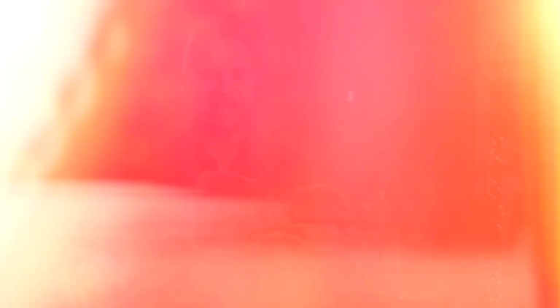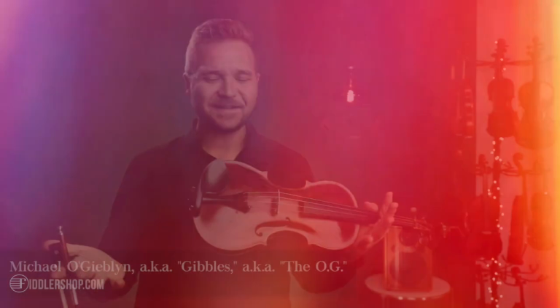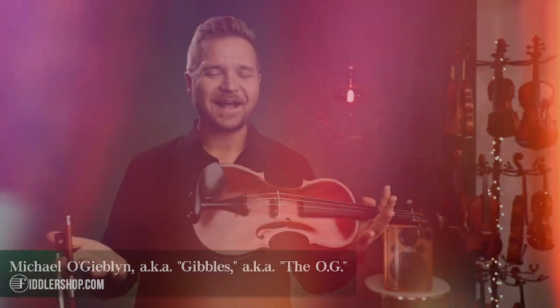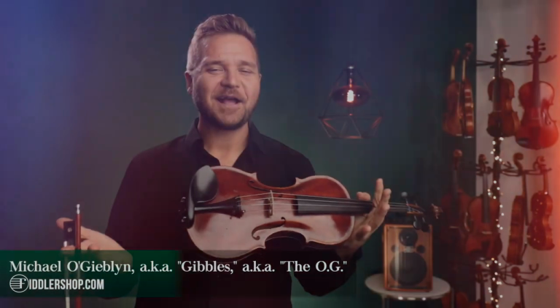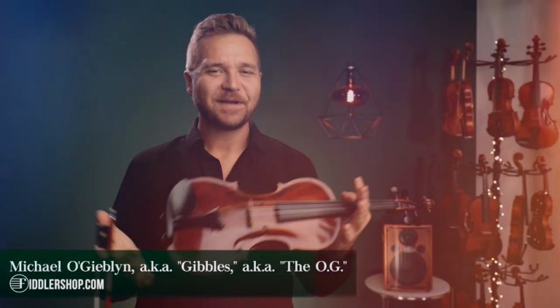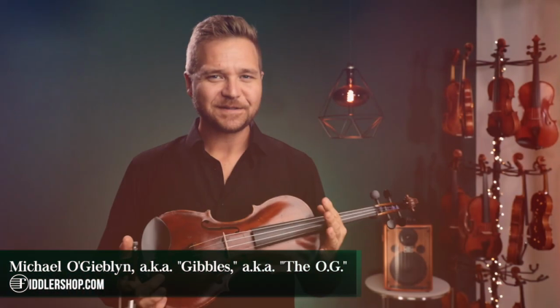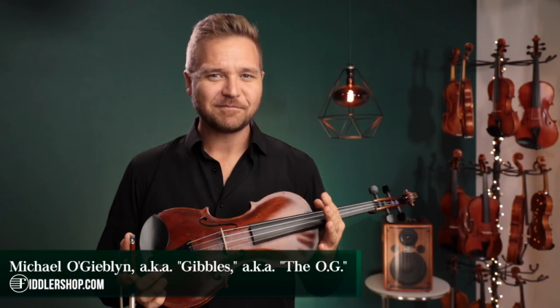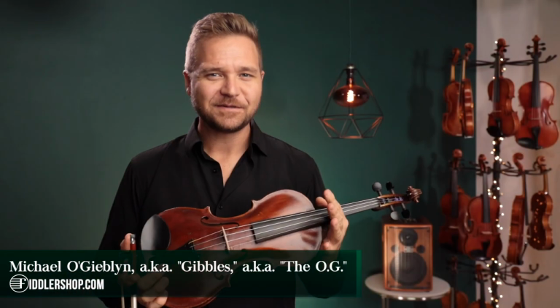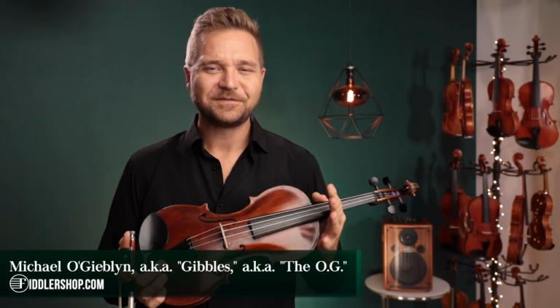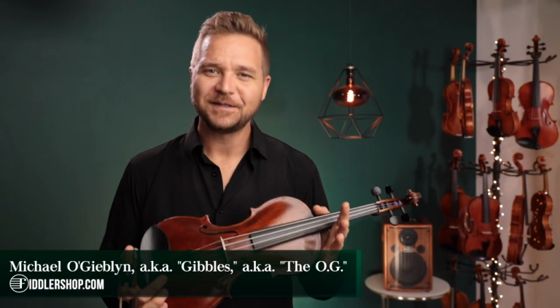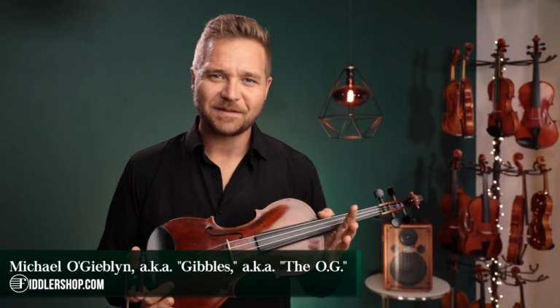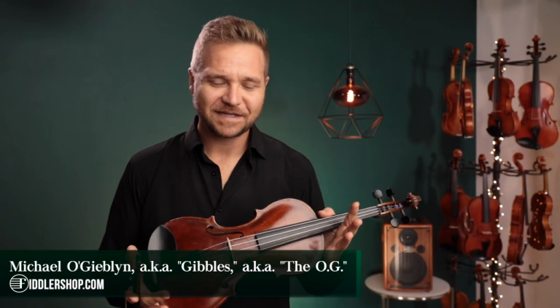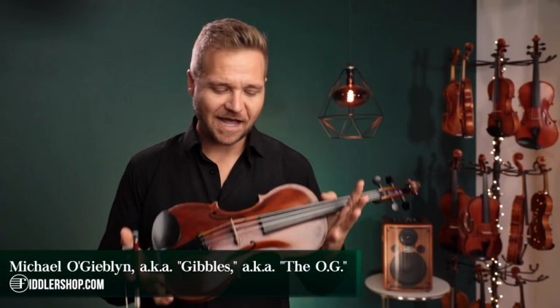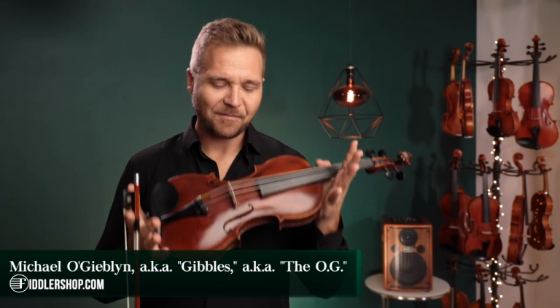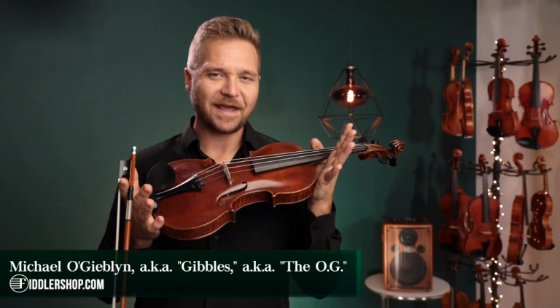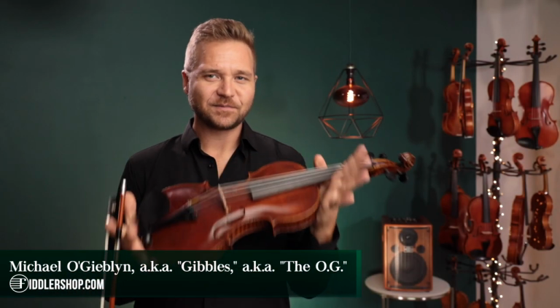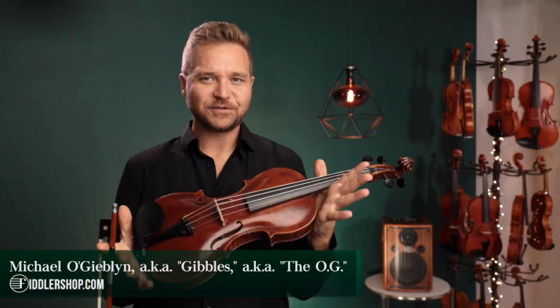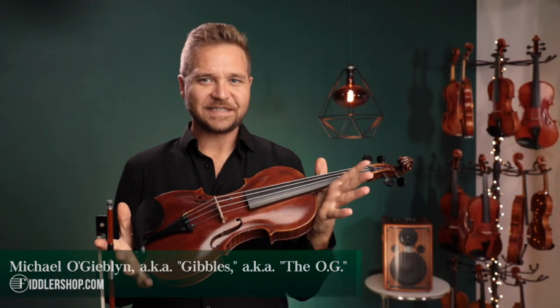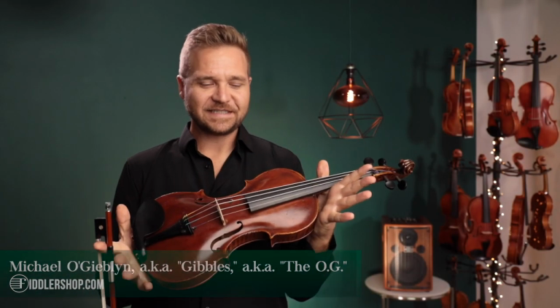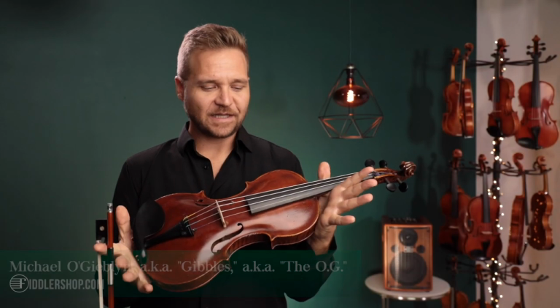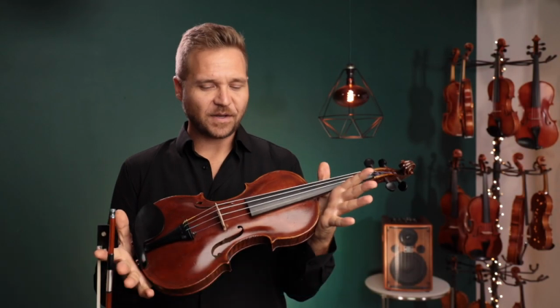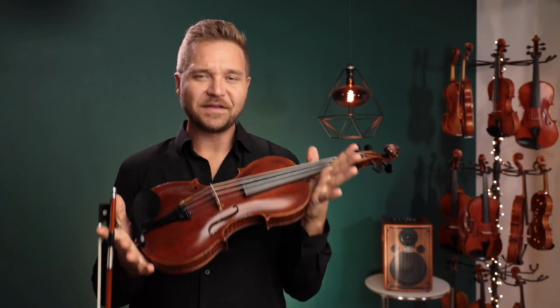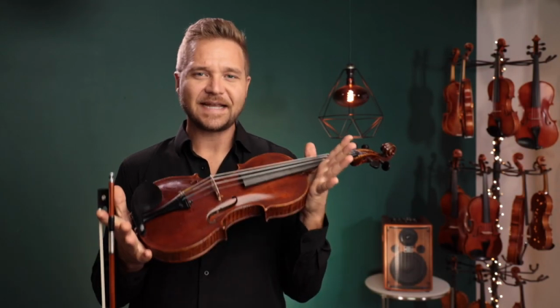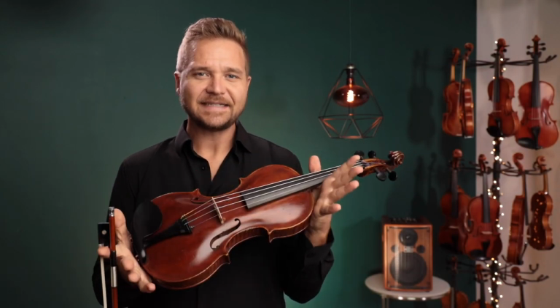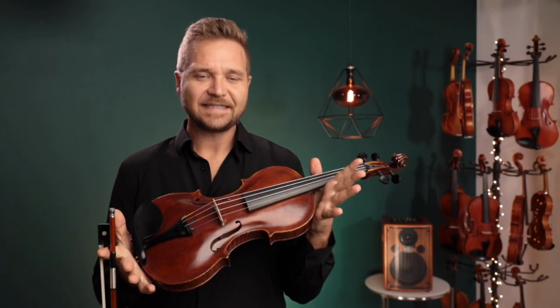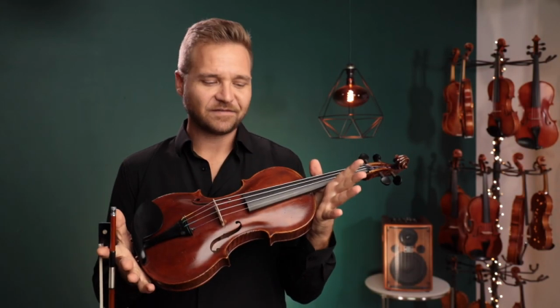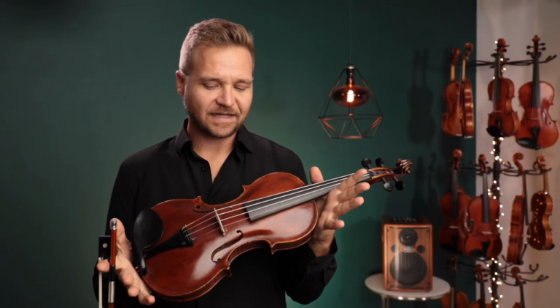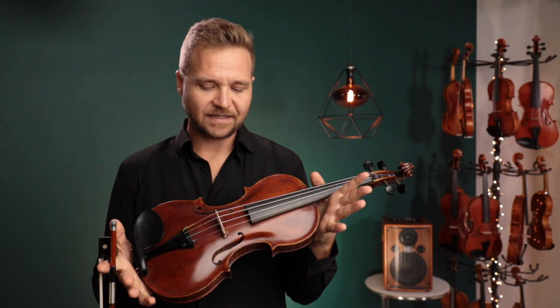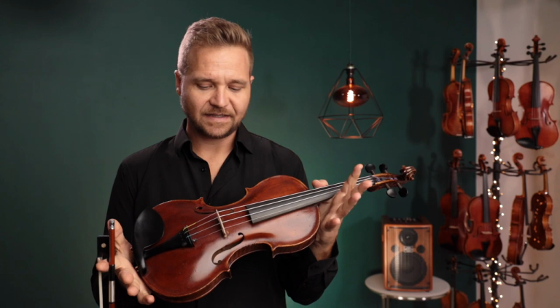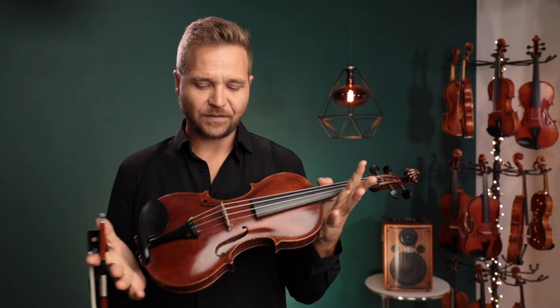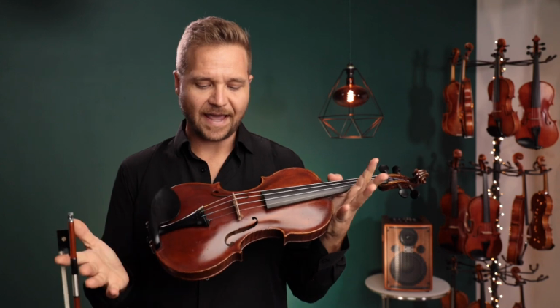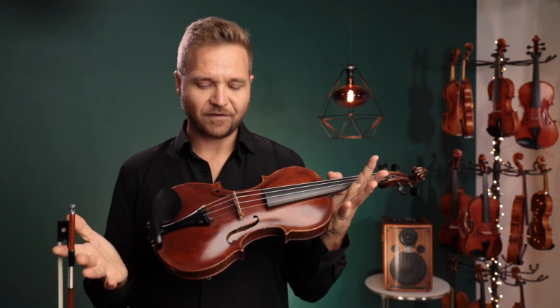Hello there, I'm Michael Giblin with FiddlerShop.com, and it's my treat to get to tell you about this antique violin that we have.